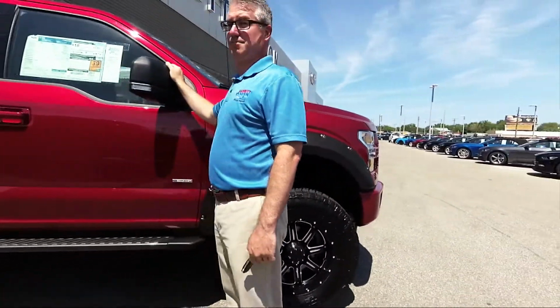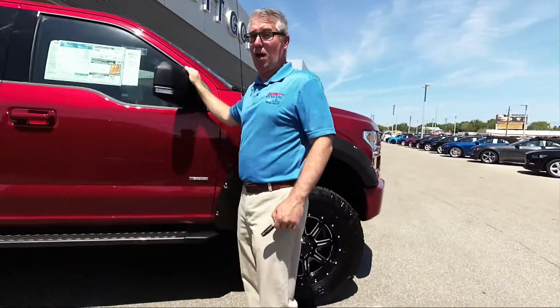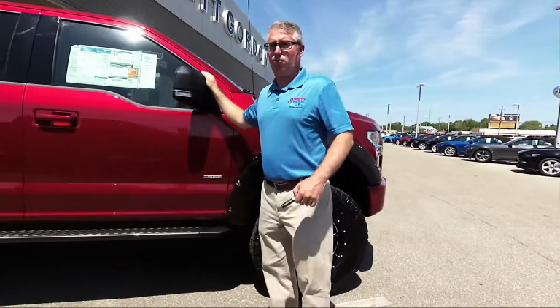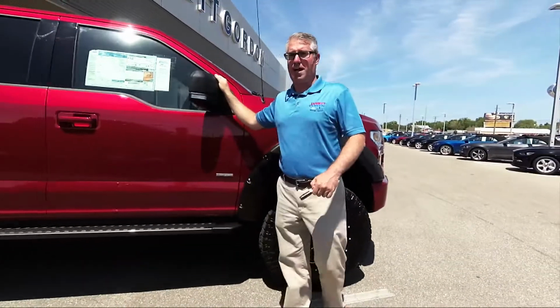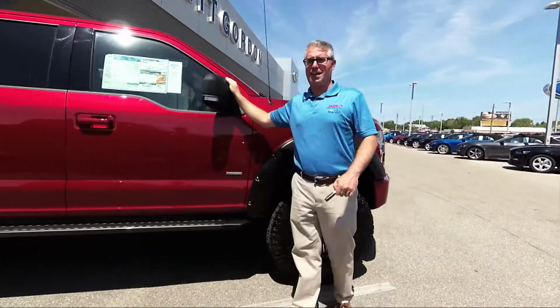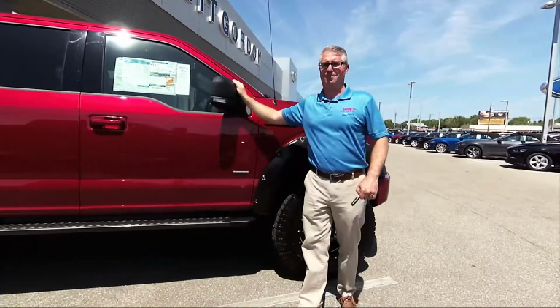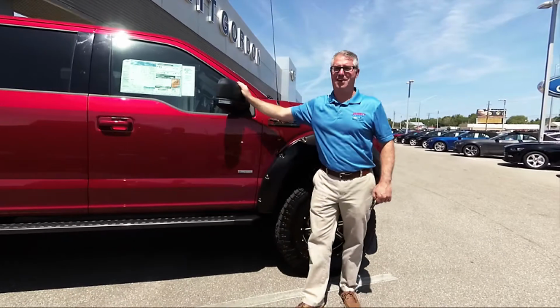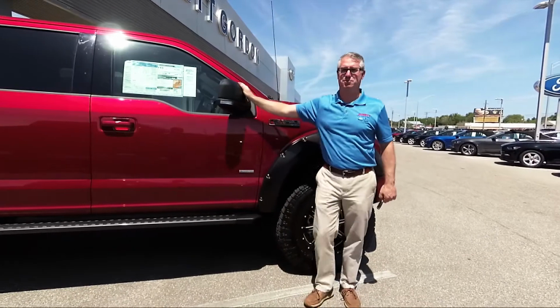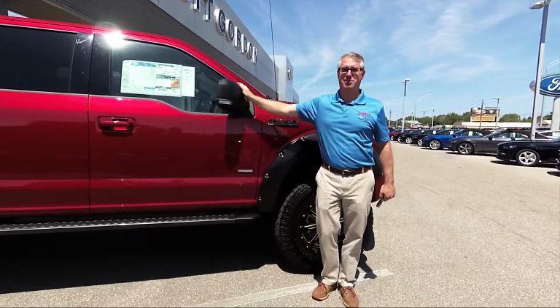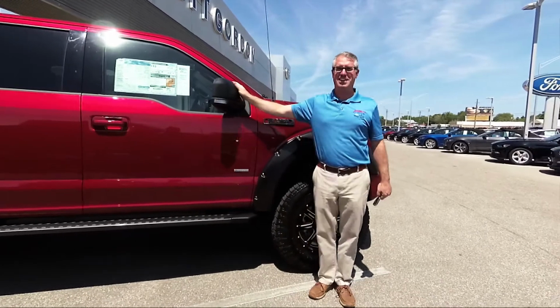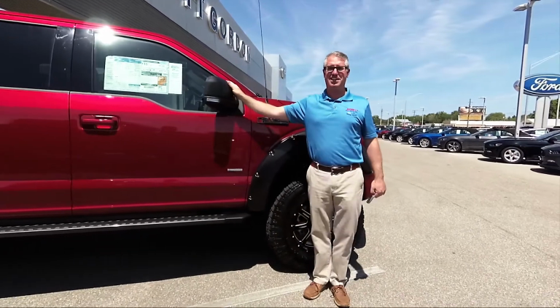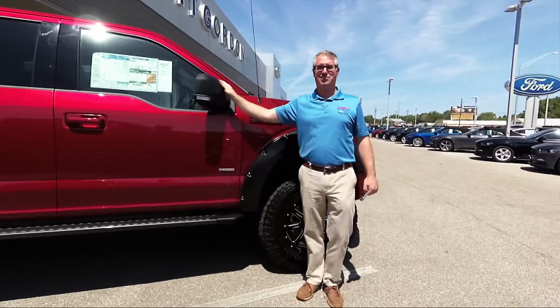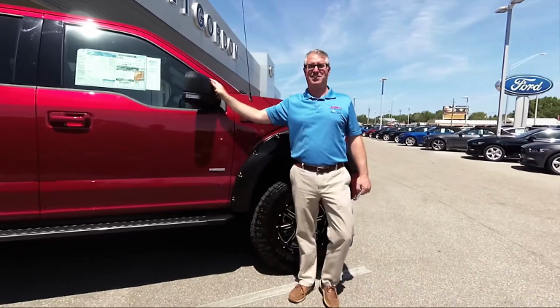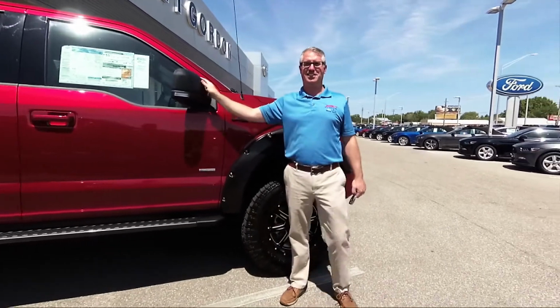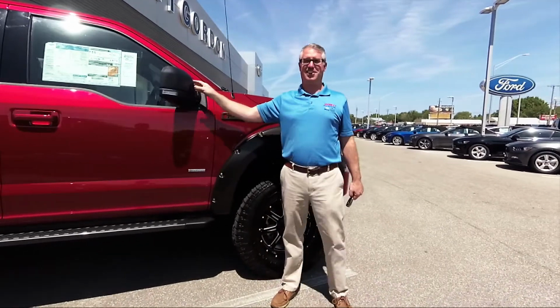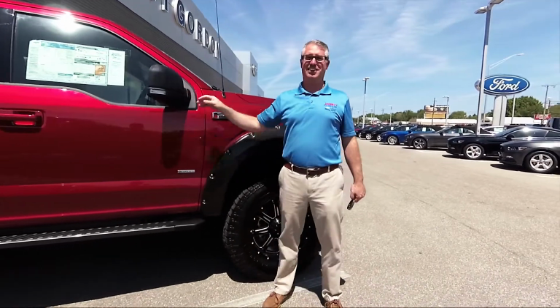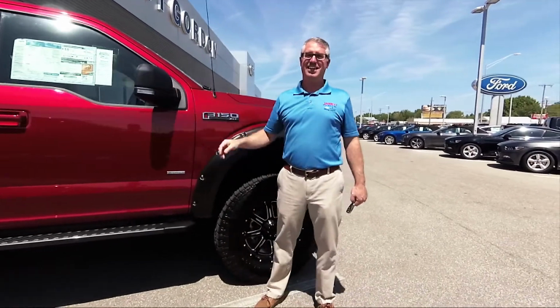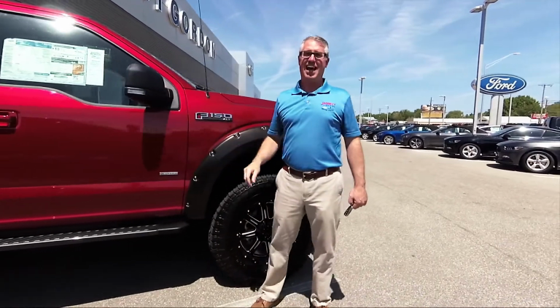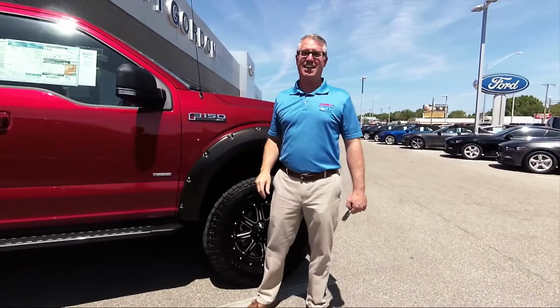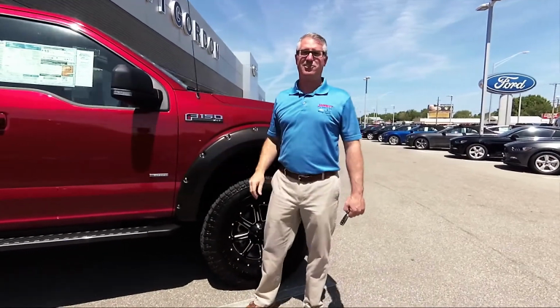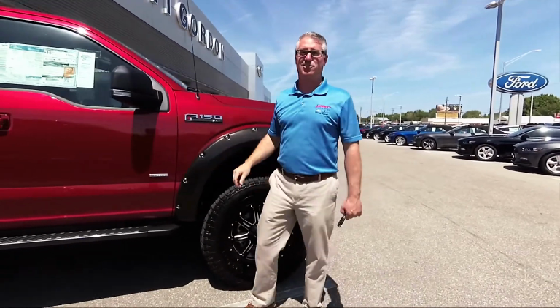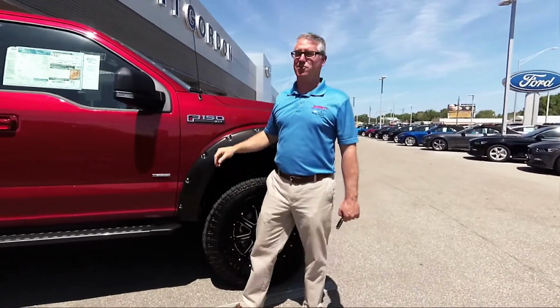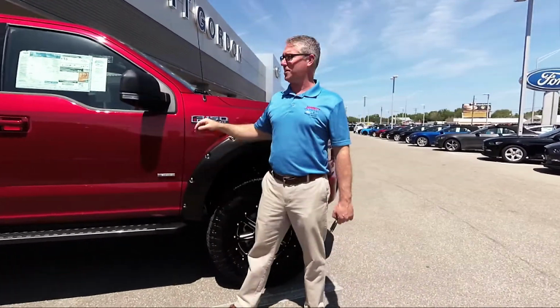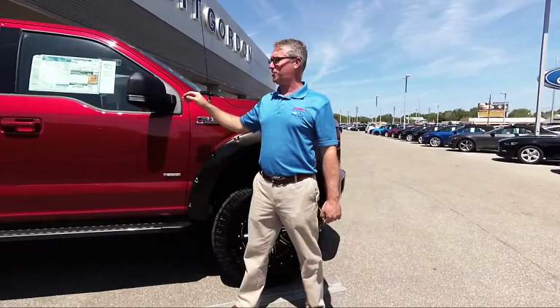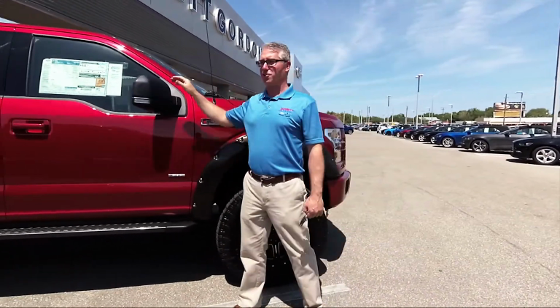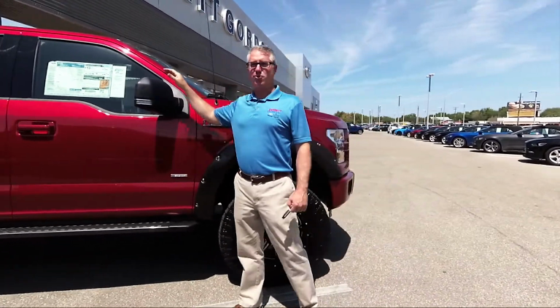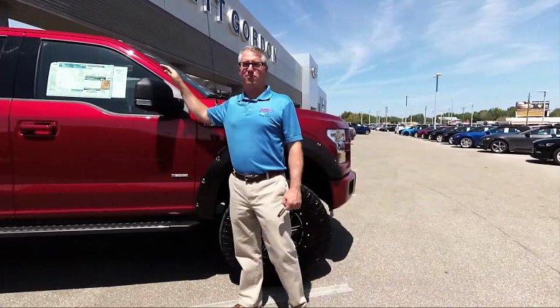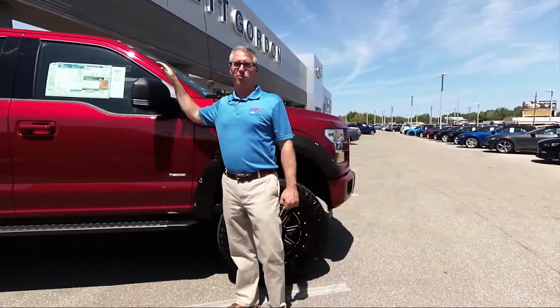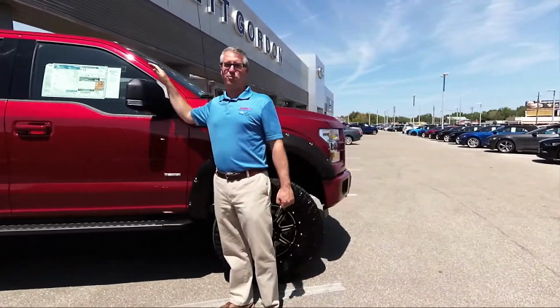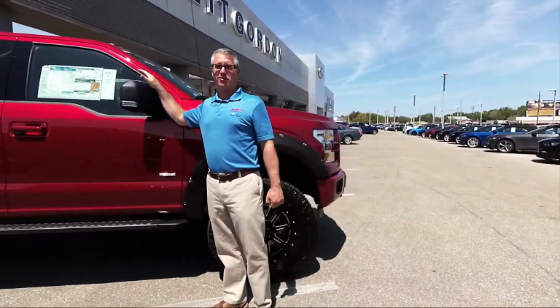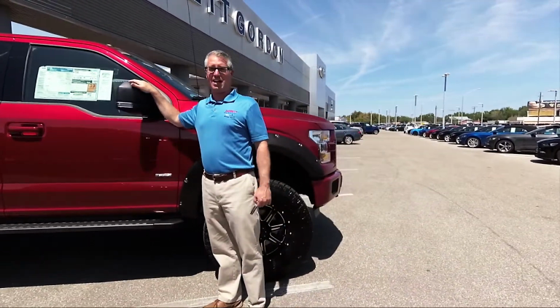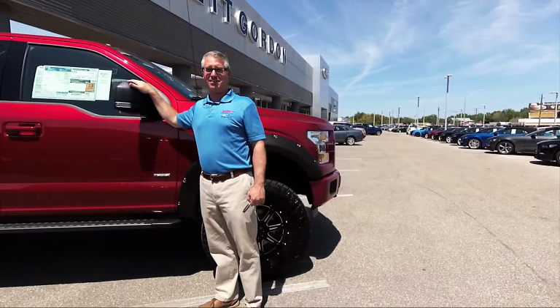Oh hey Facebook, I didn't even see you there. Hey, this is Stuart at Jarrett Gordon Ford in Winter Haven.